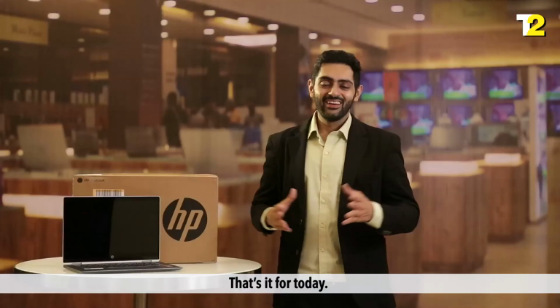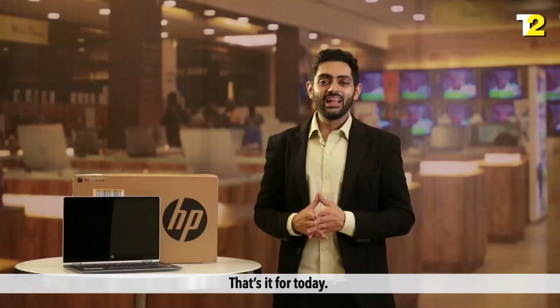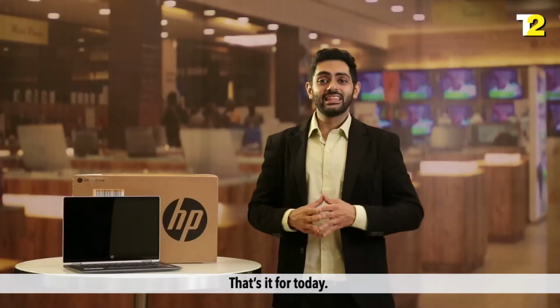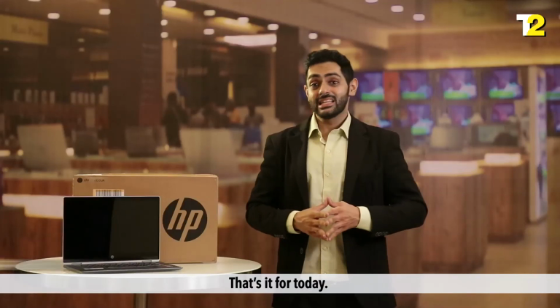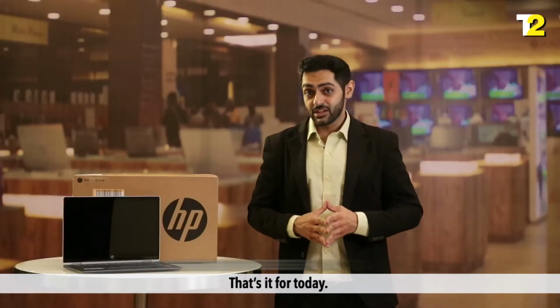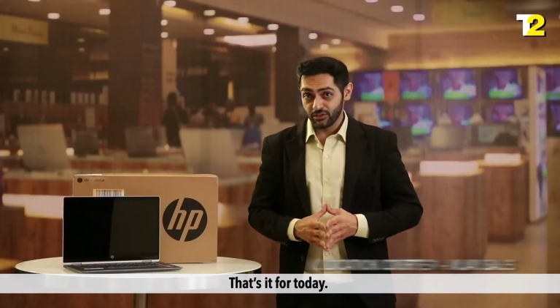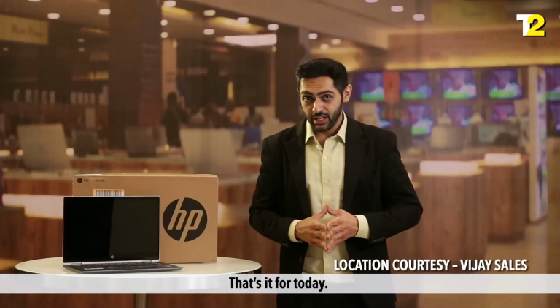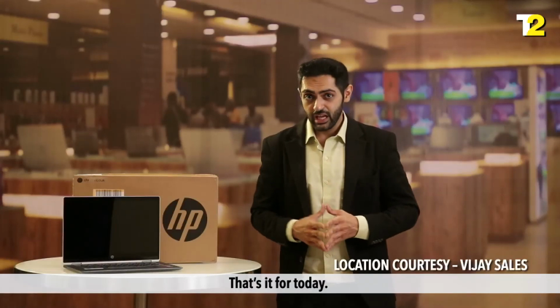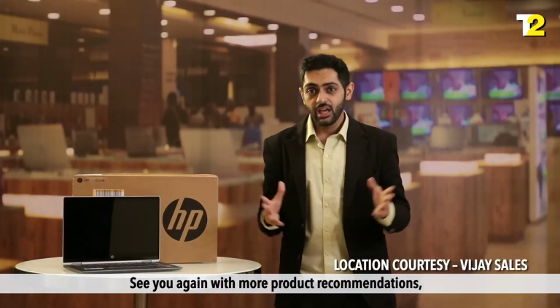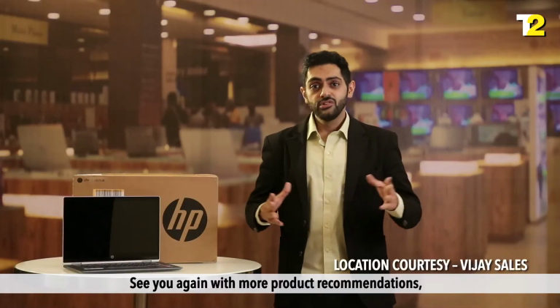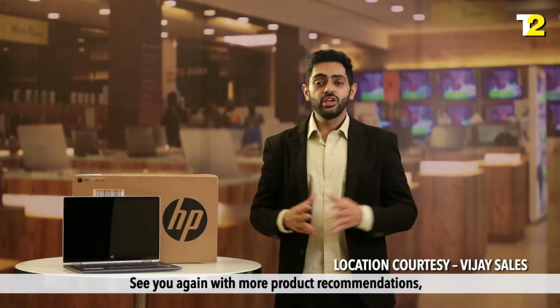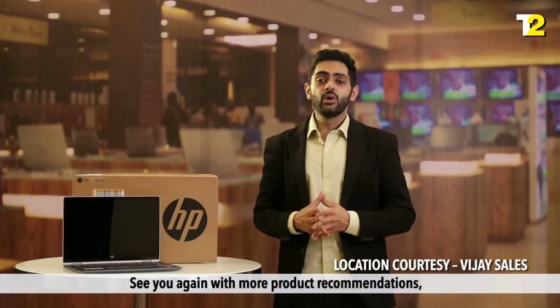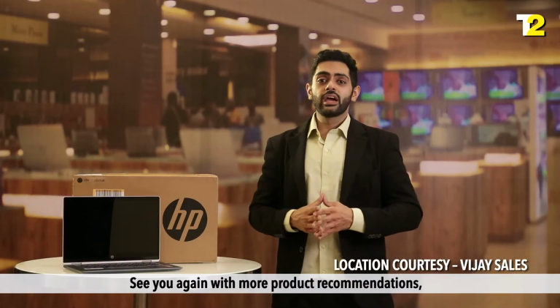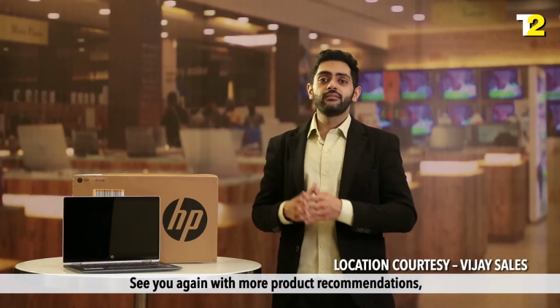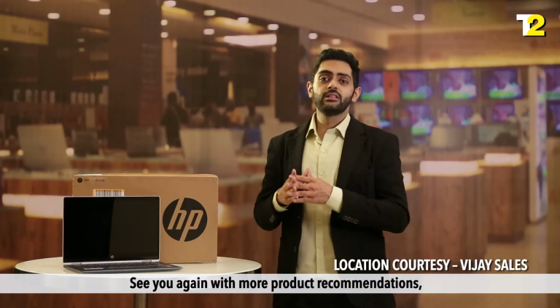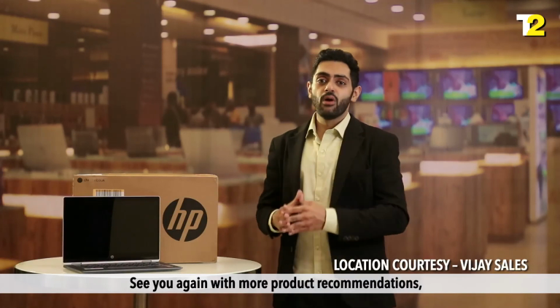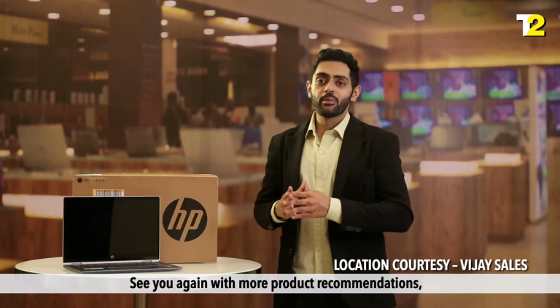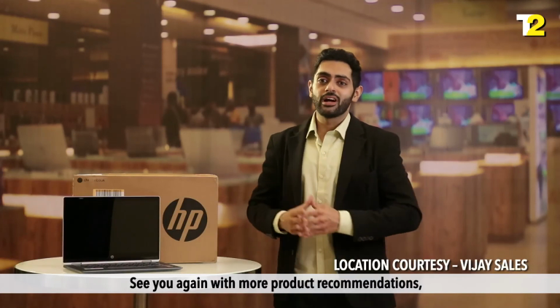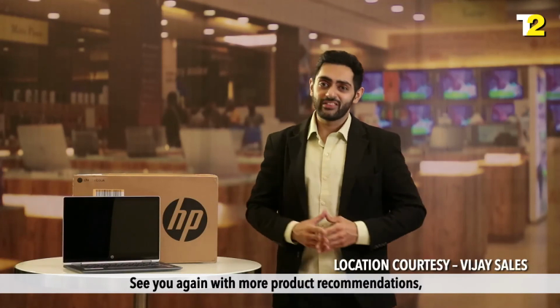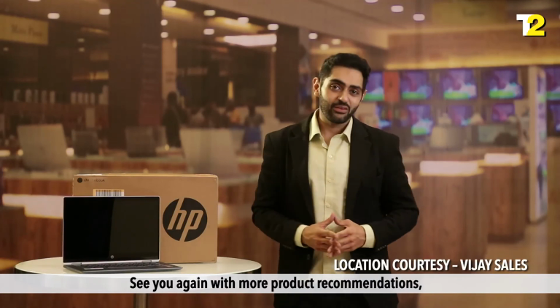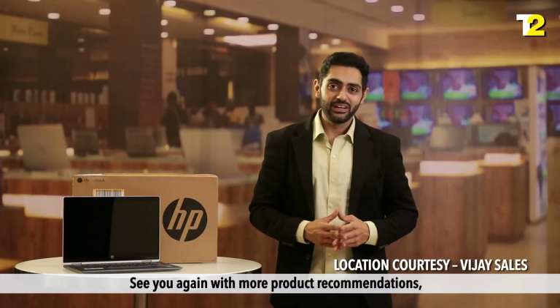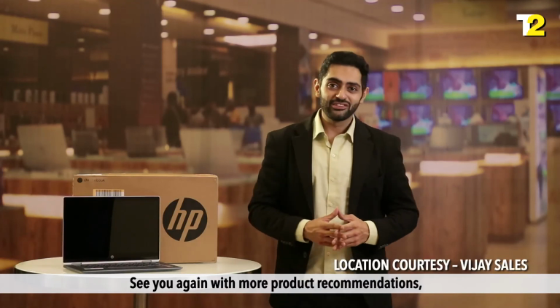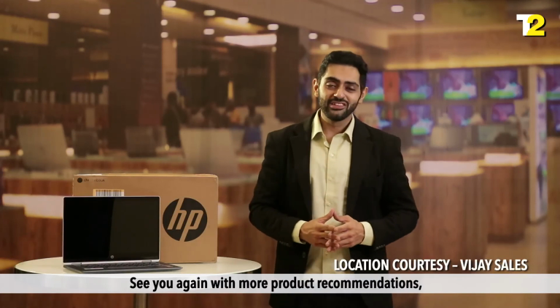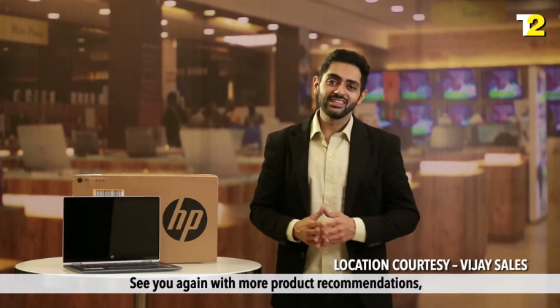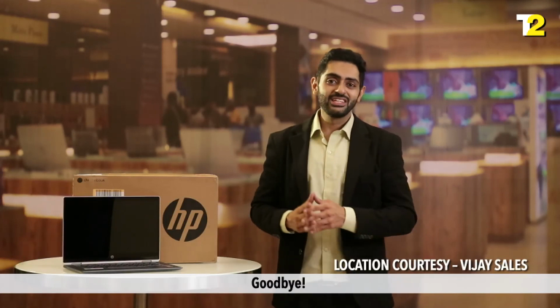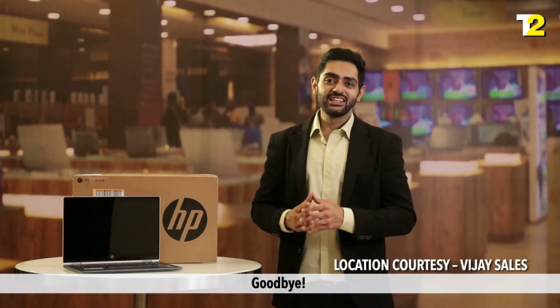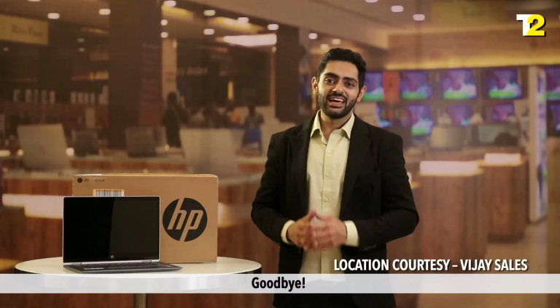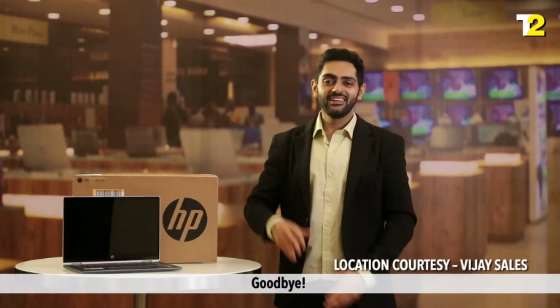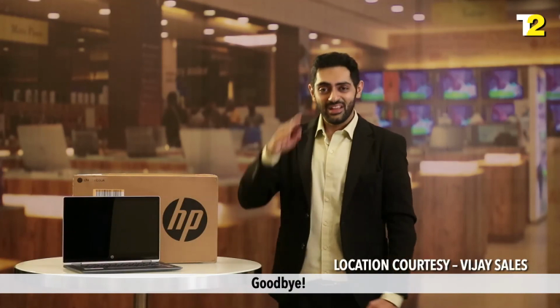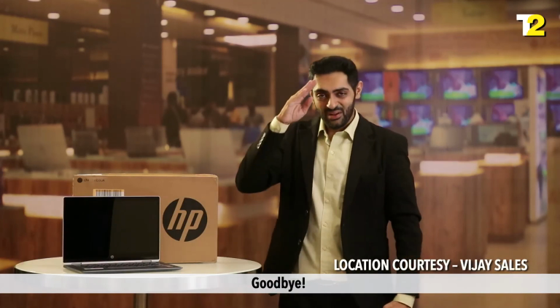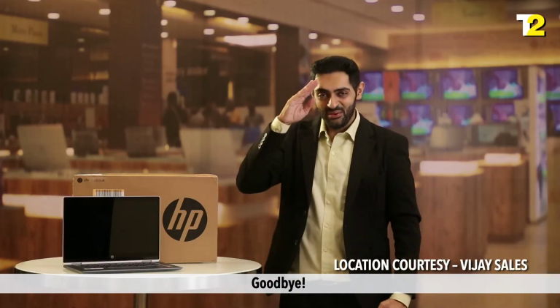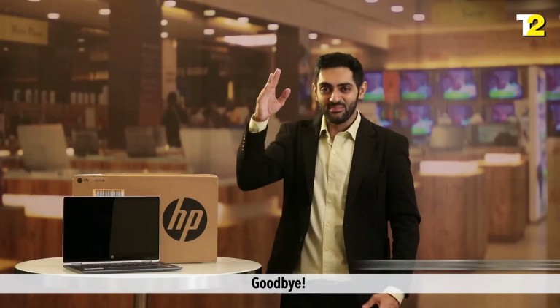Well, that's it for today. See you again with more product recommendations. Till then, goodbye.